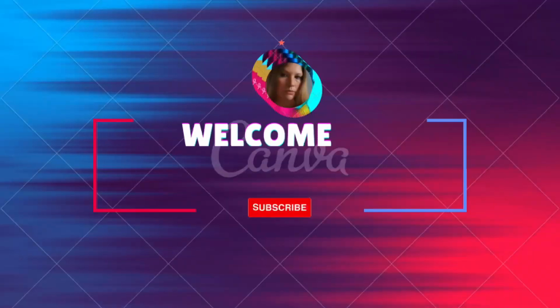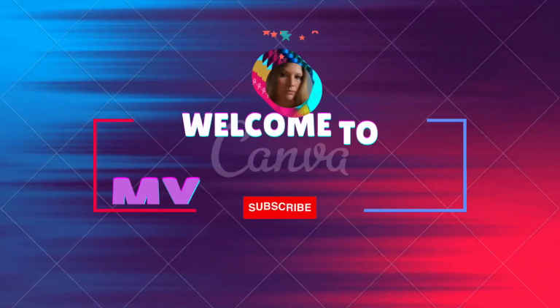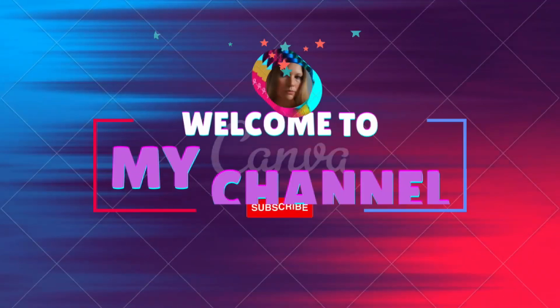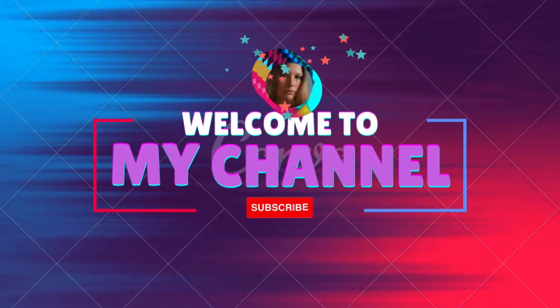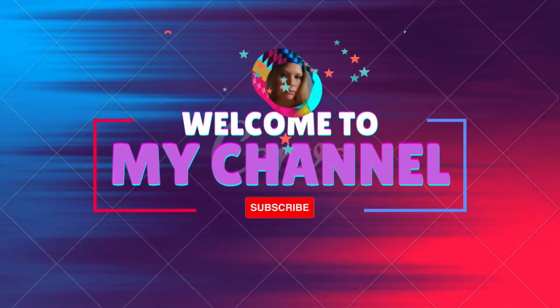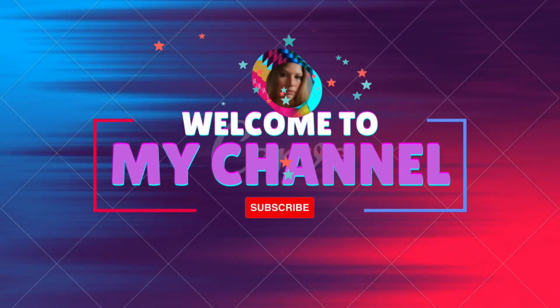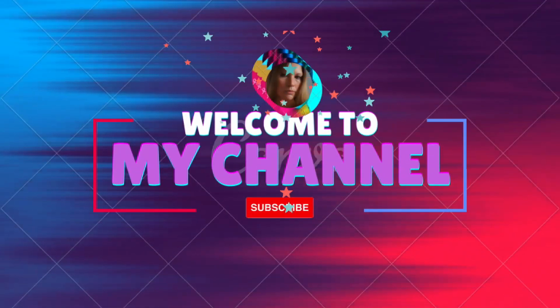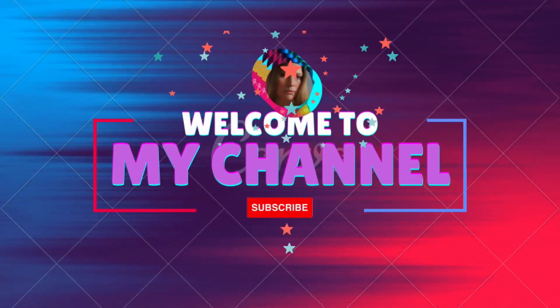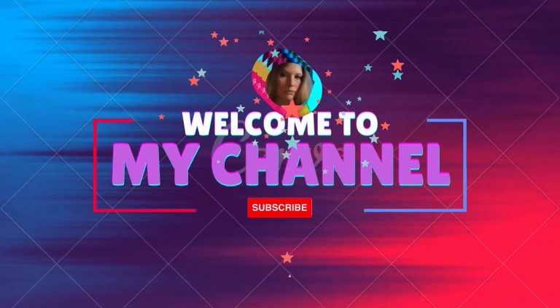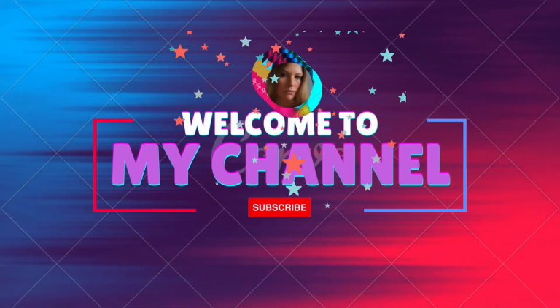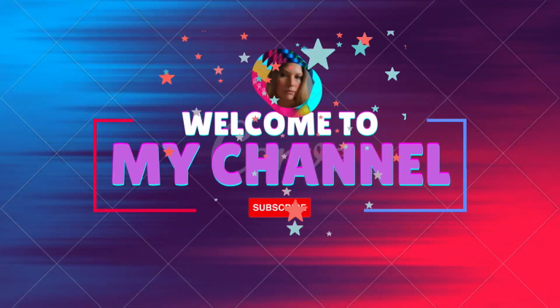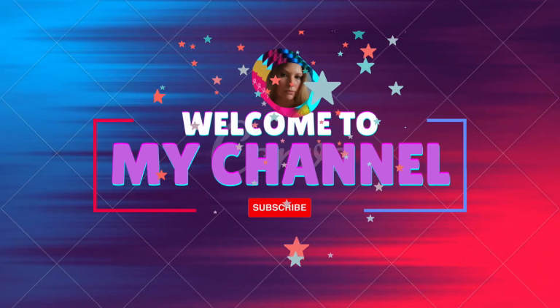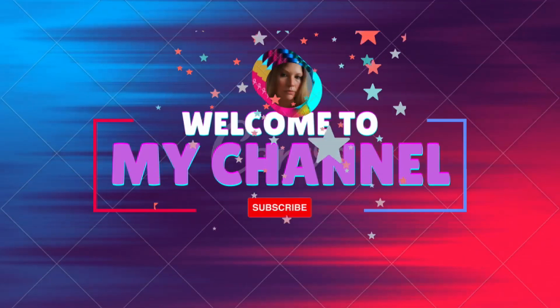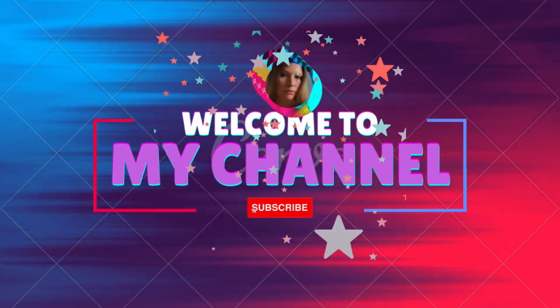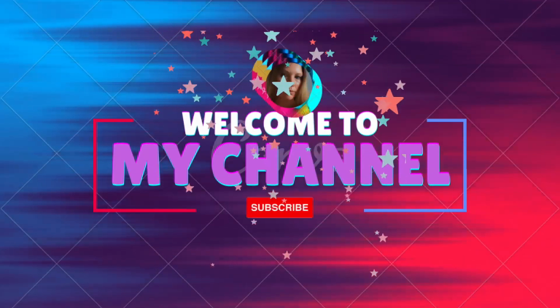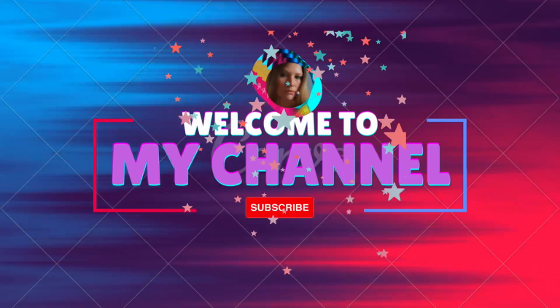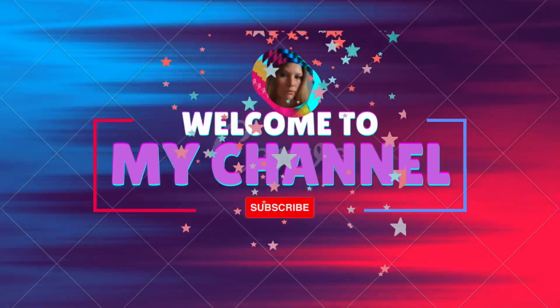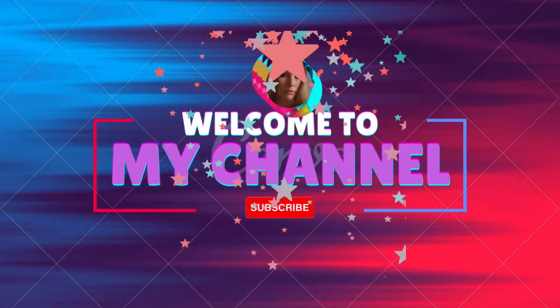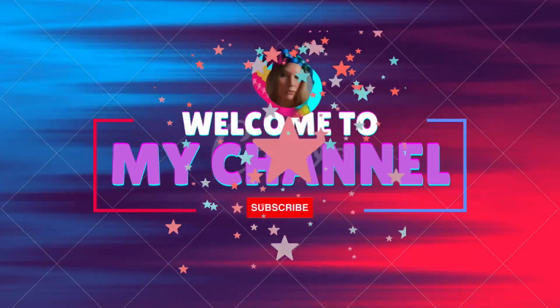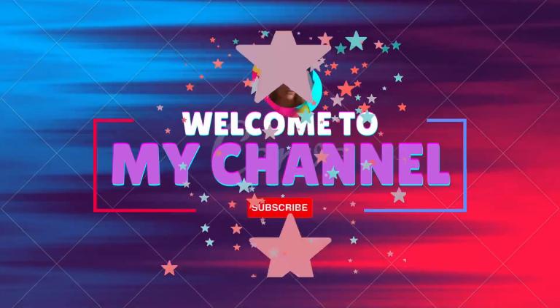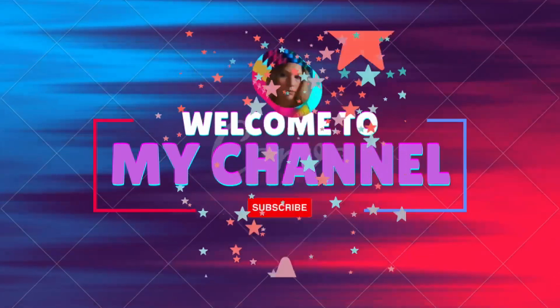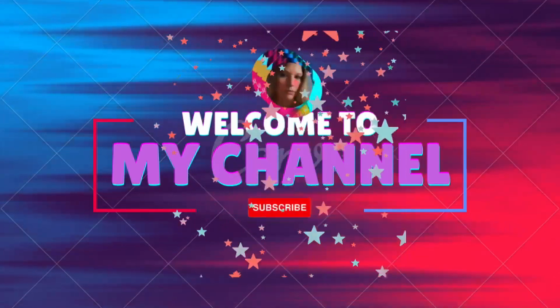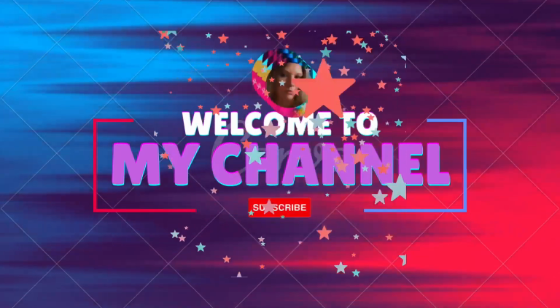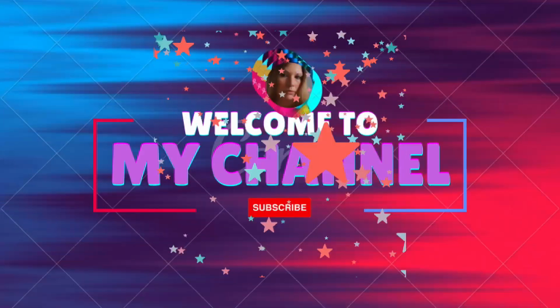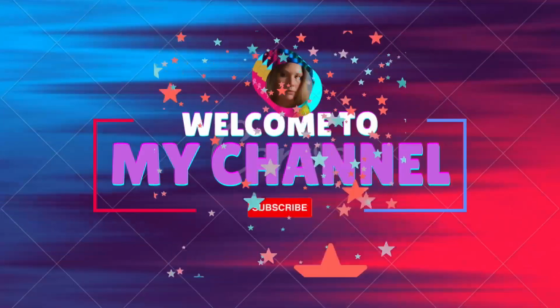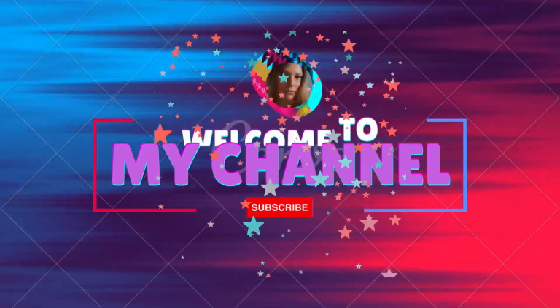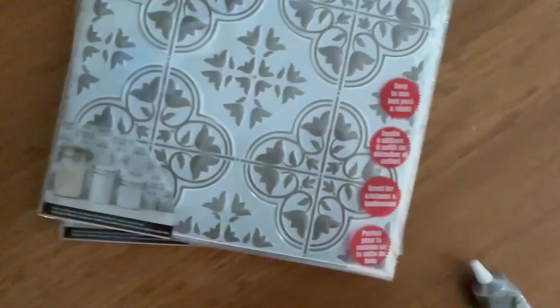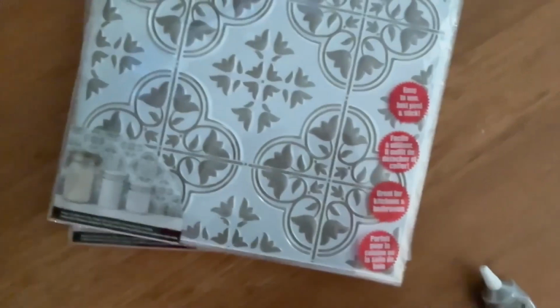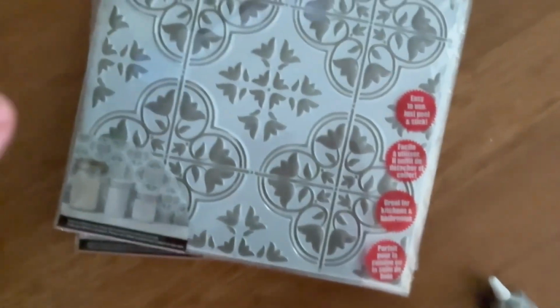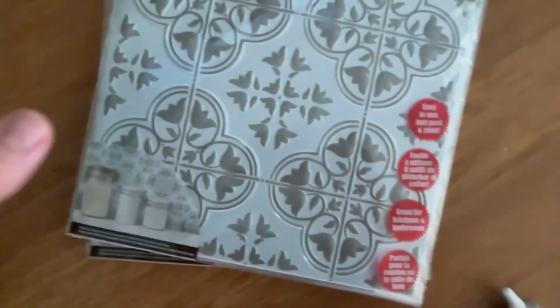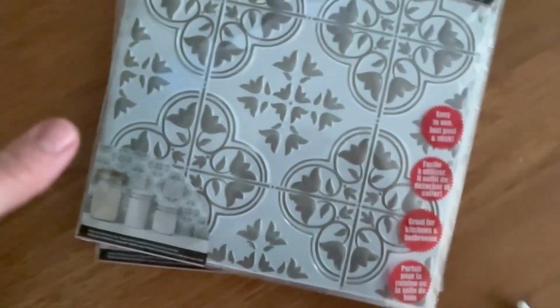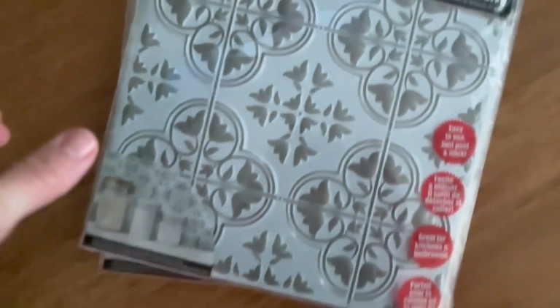Hello everyone and welcome back to my channel. If you are new, welcome. I'm so glad to have you here.